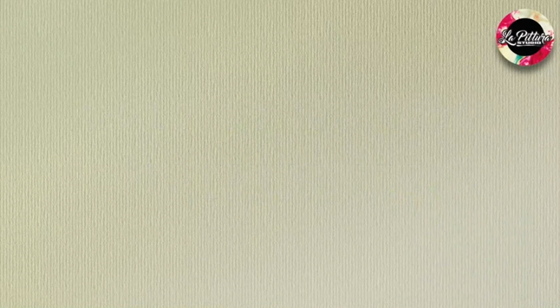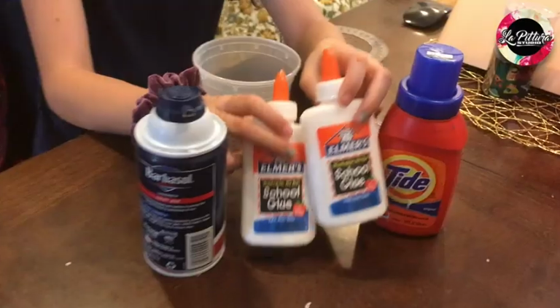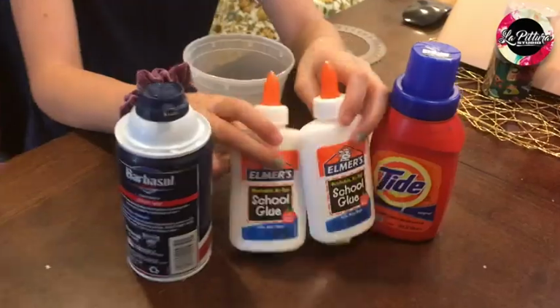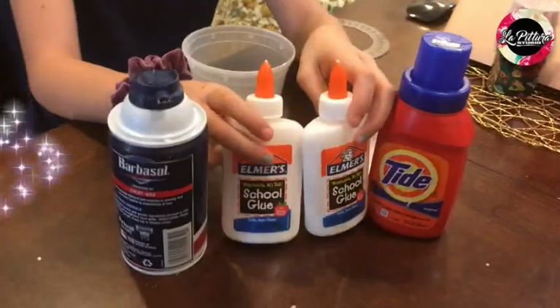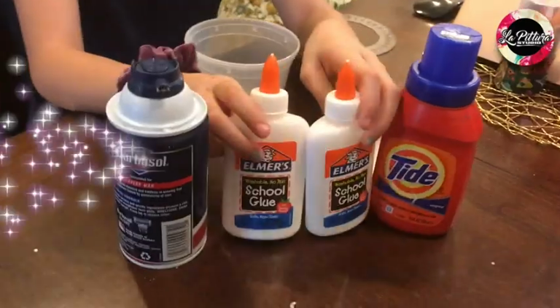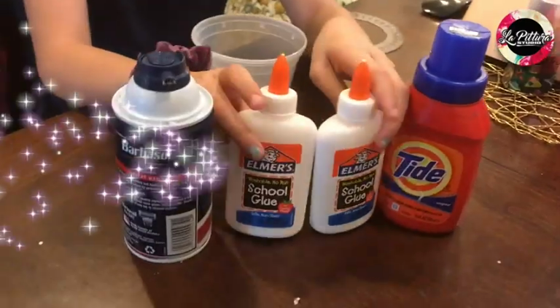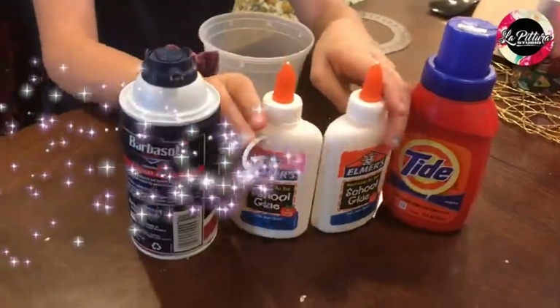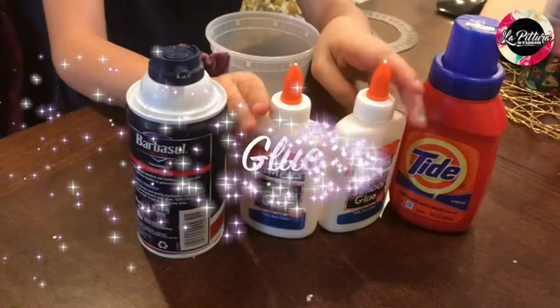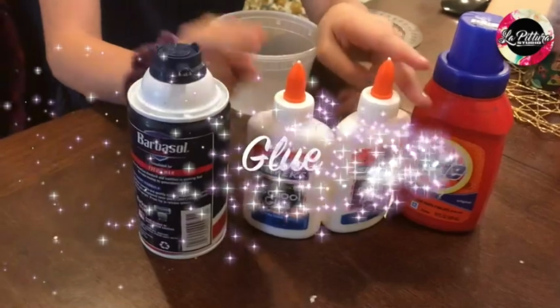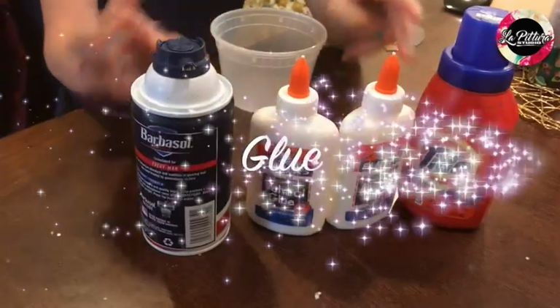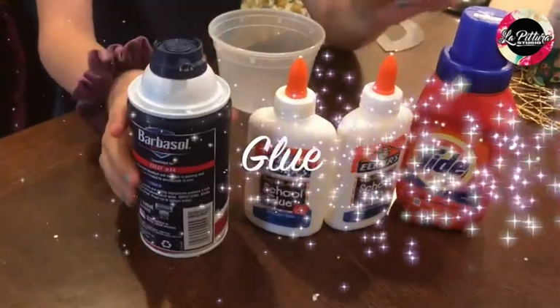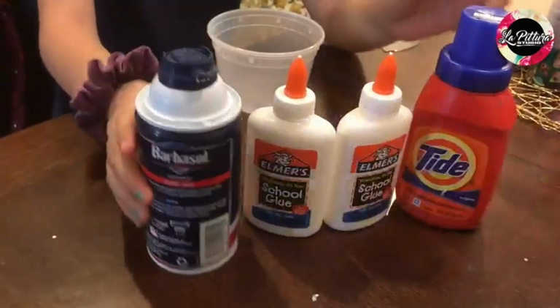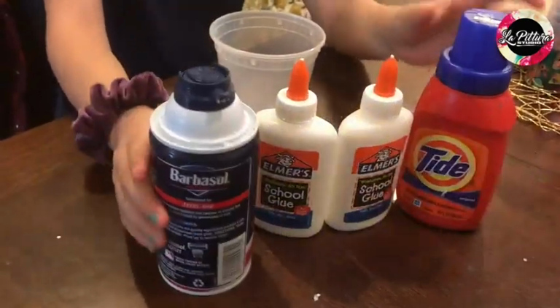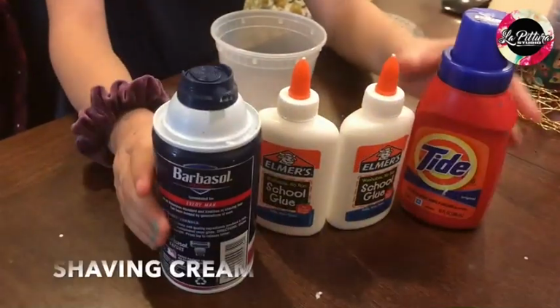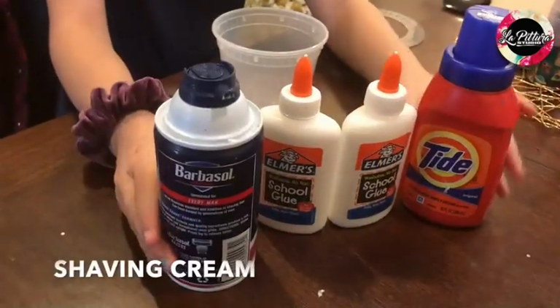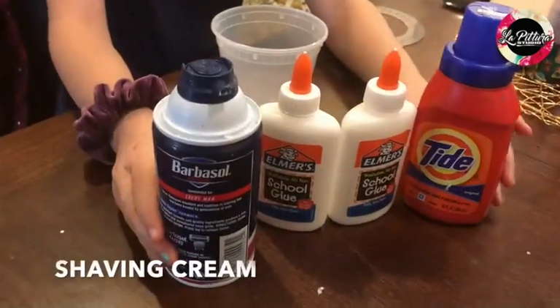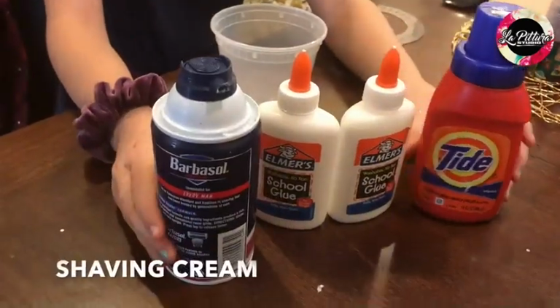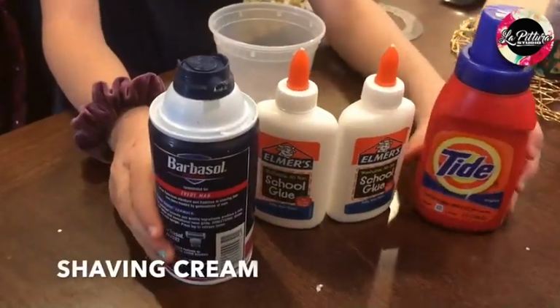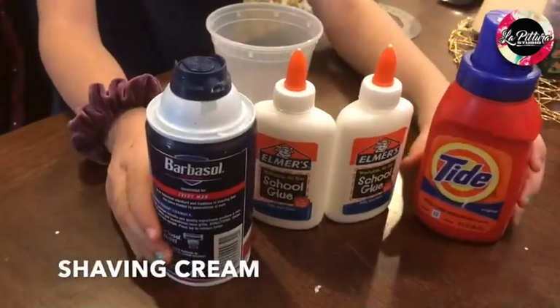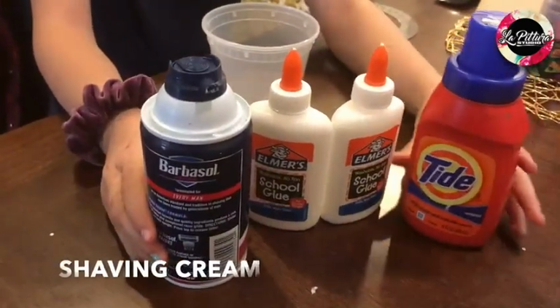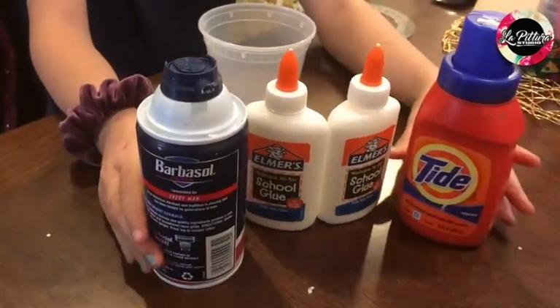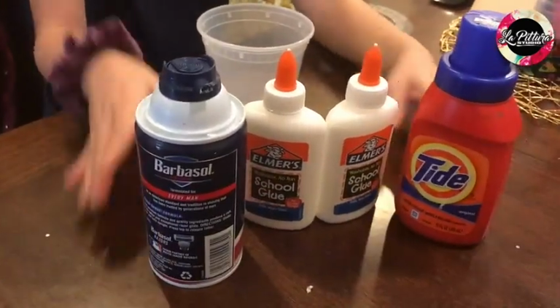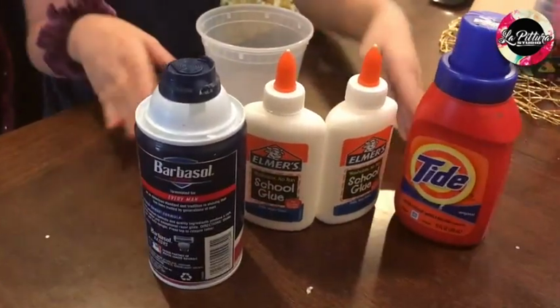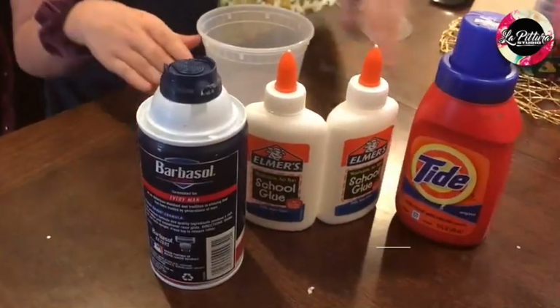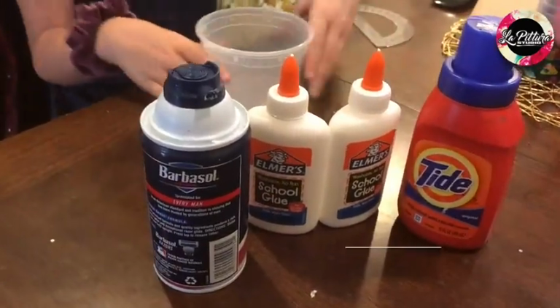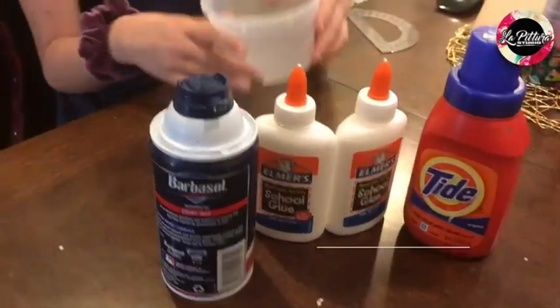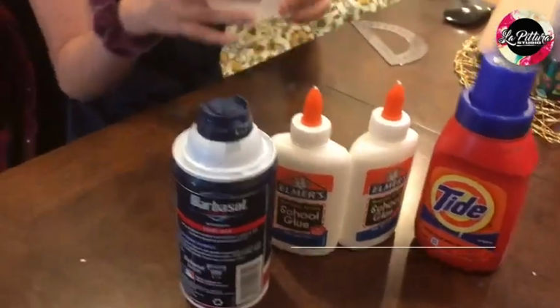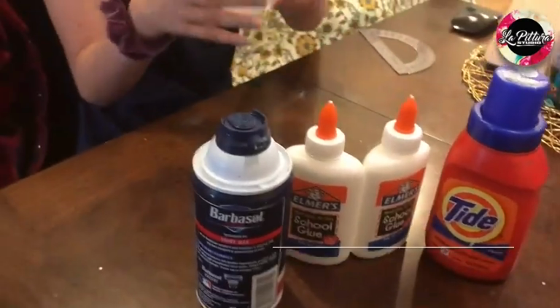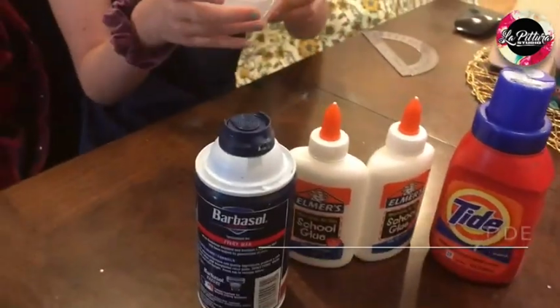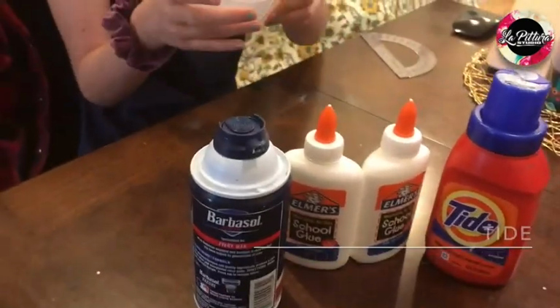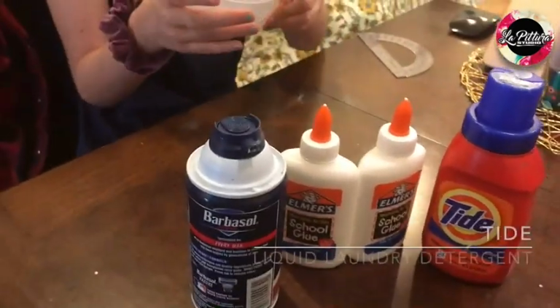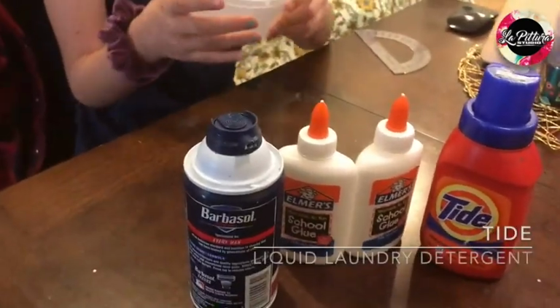The ingredients you'll need are: glue, shaving cream, Tide, and a container.